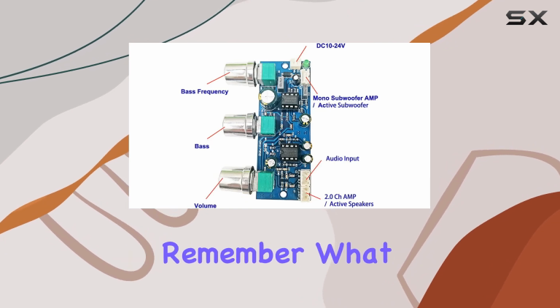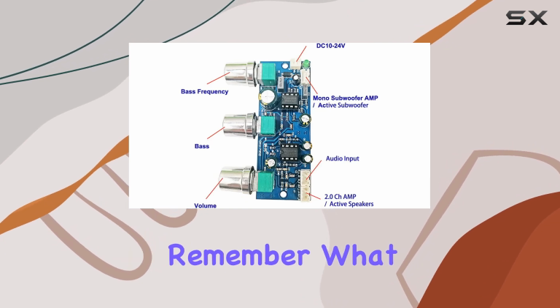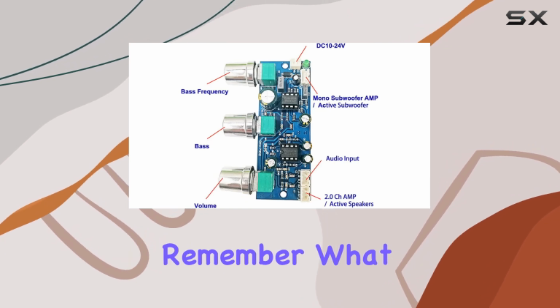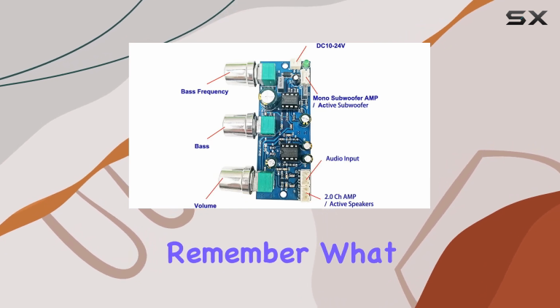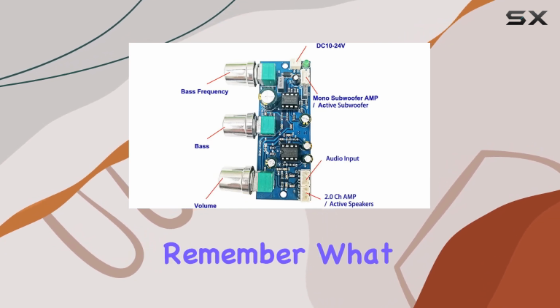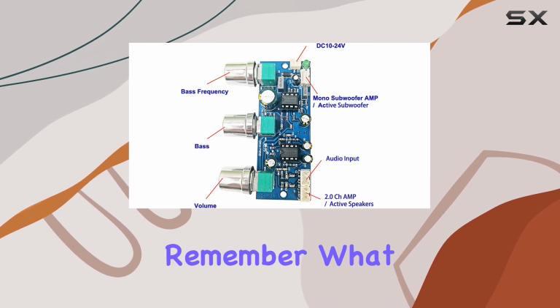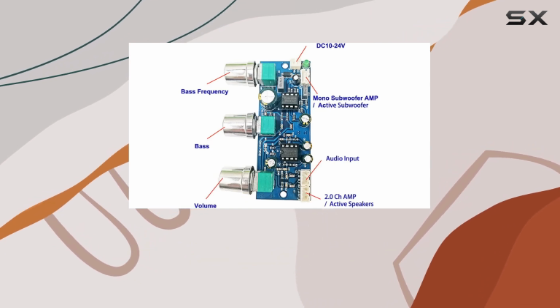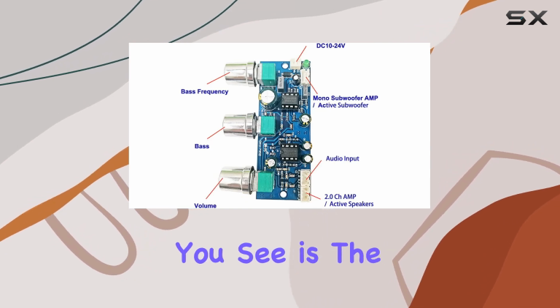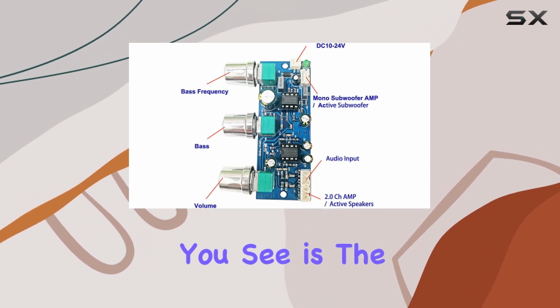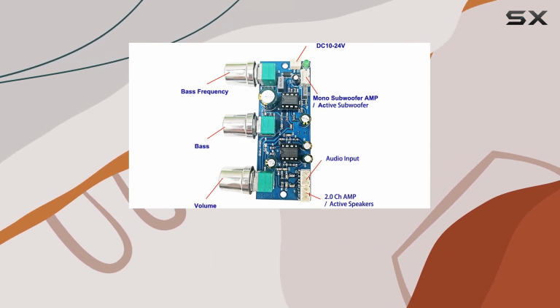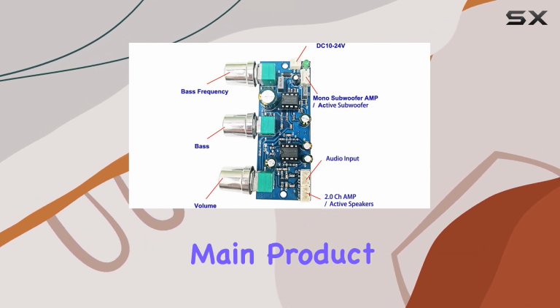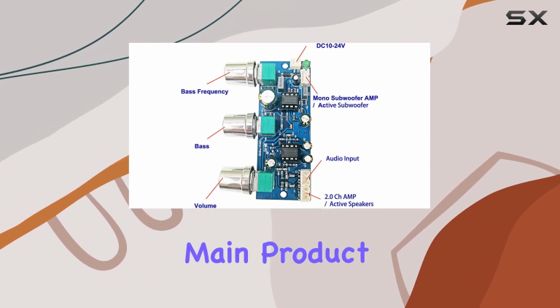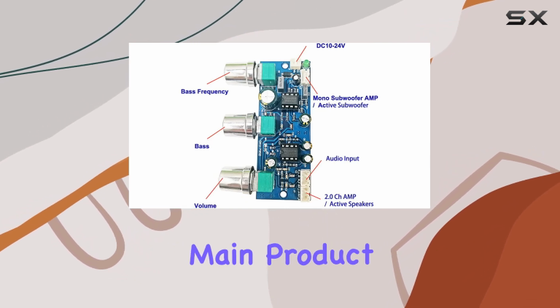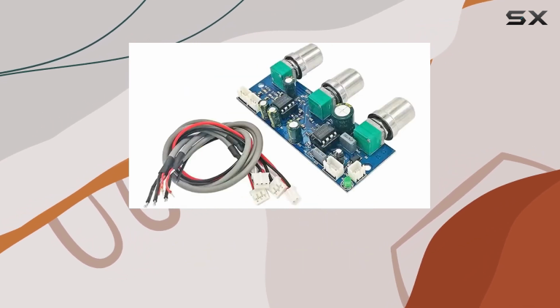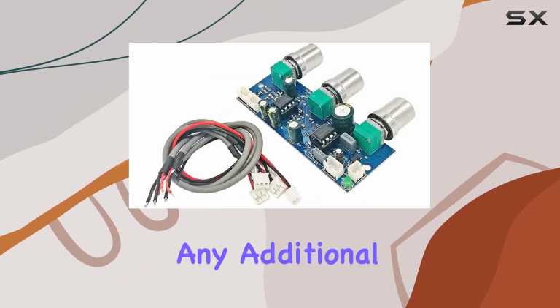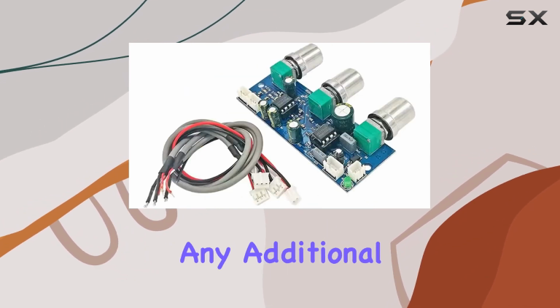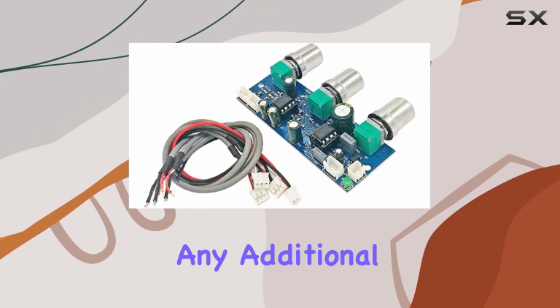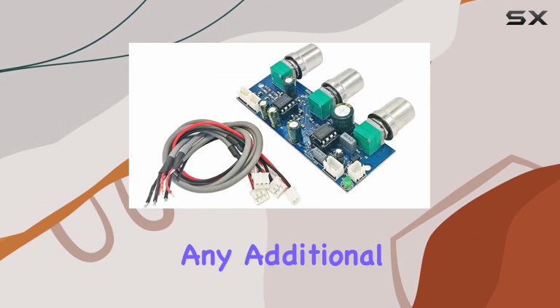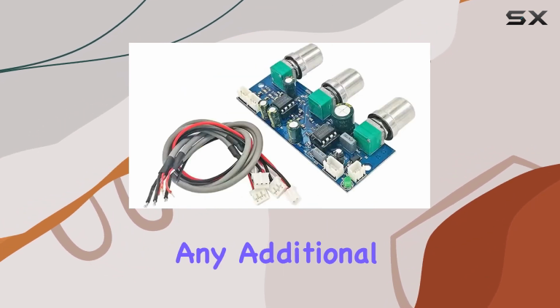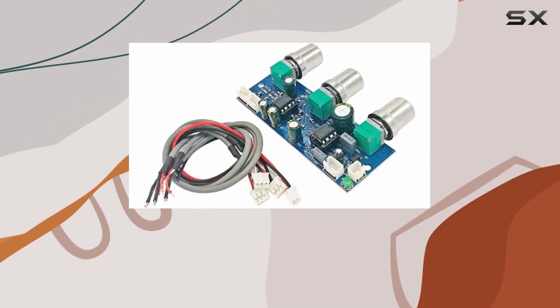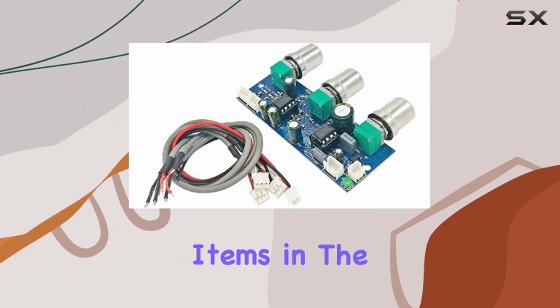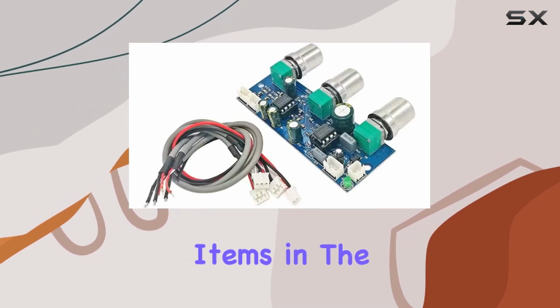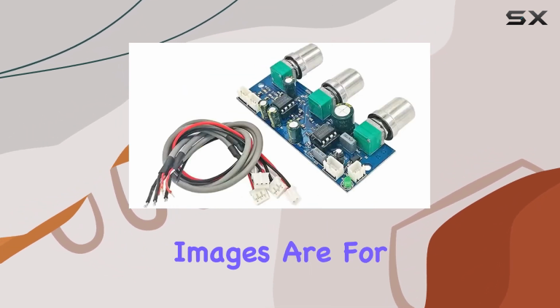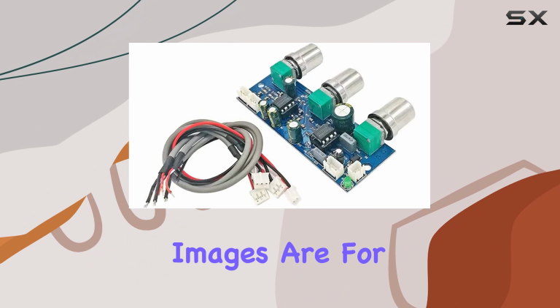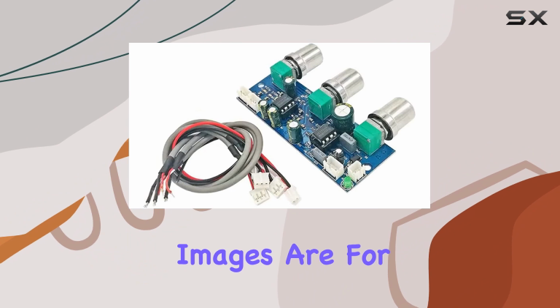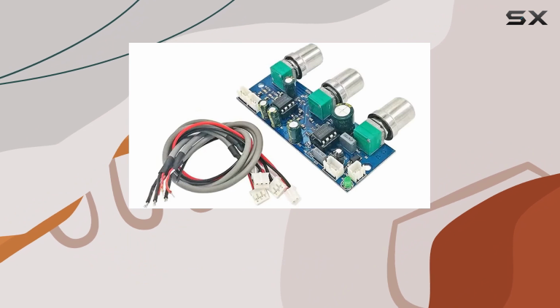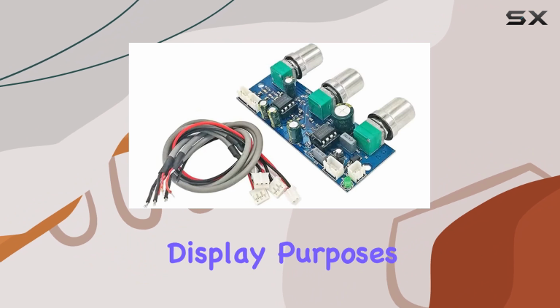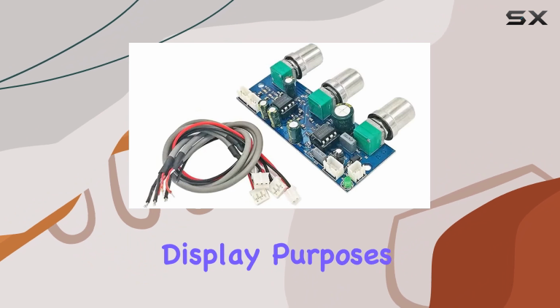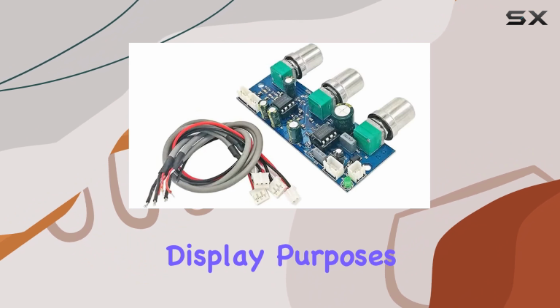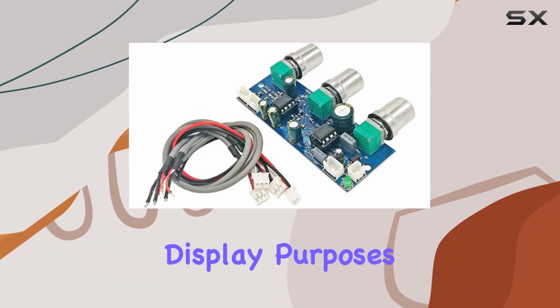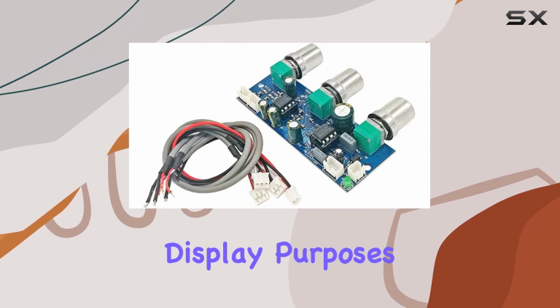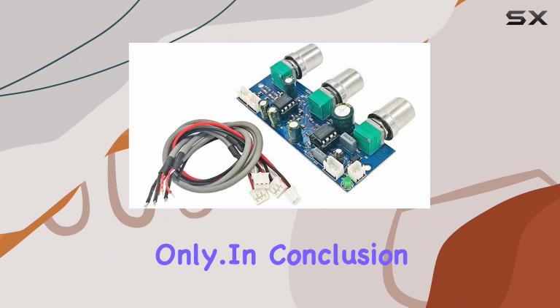Remember, what you see is the main product. Any additional items in the images are for display purposes only.